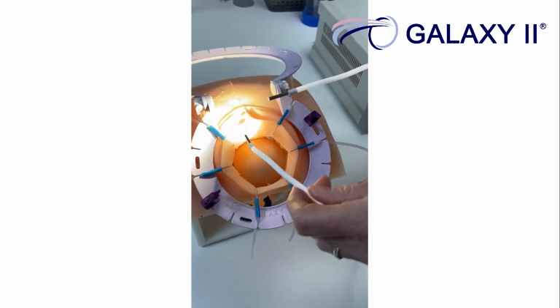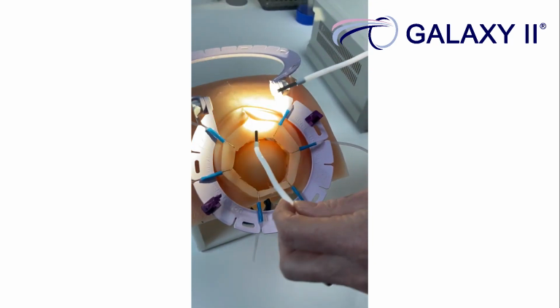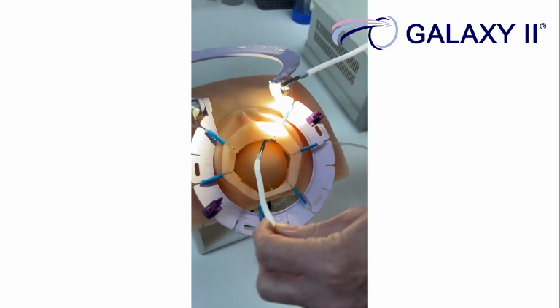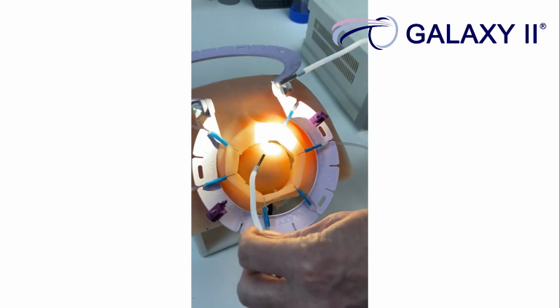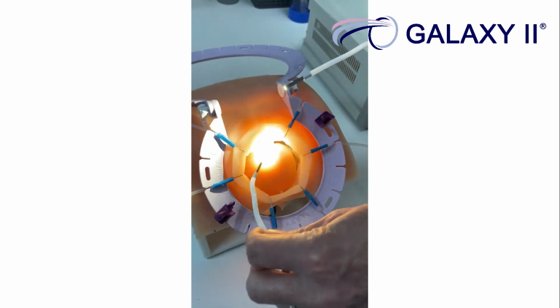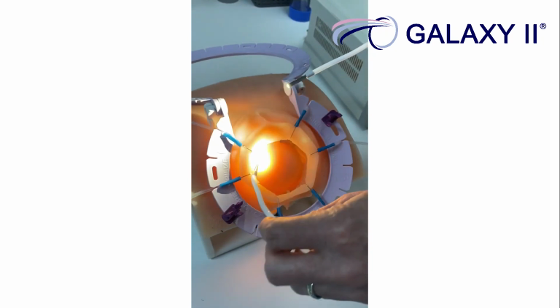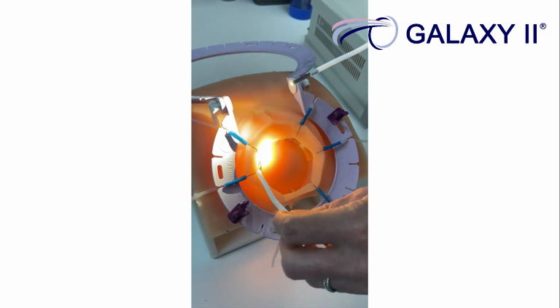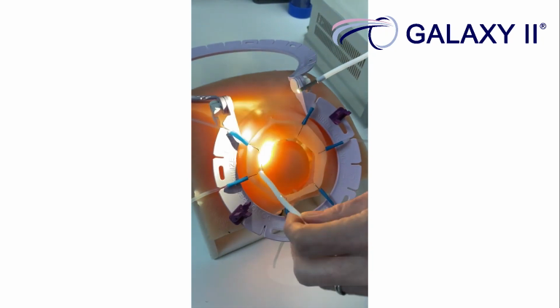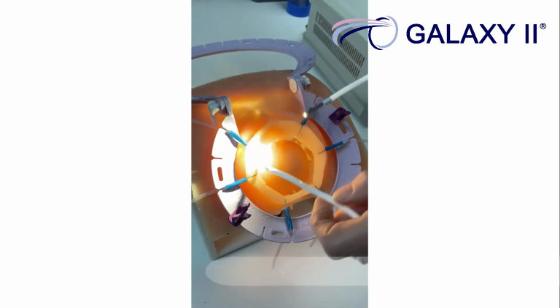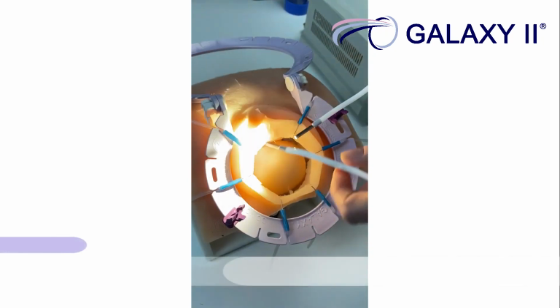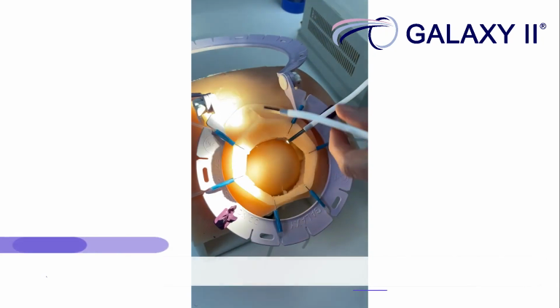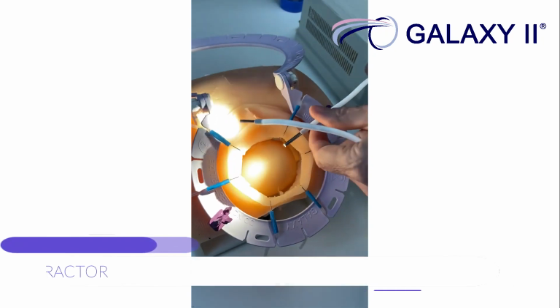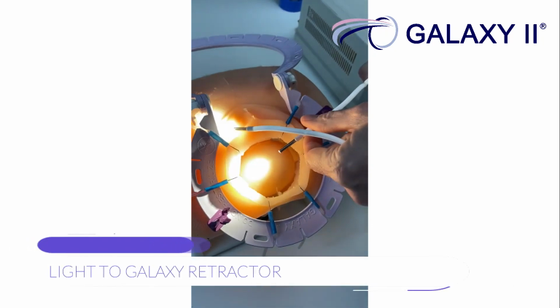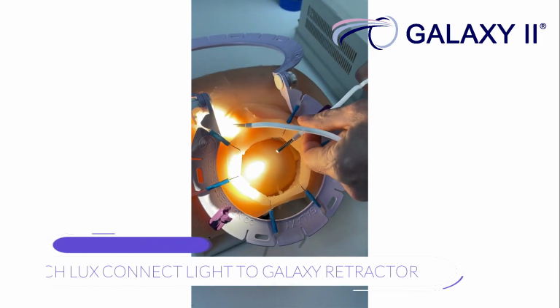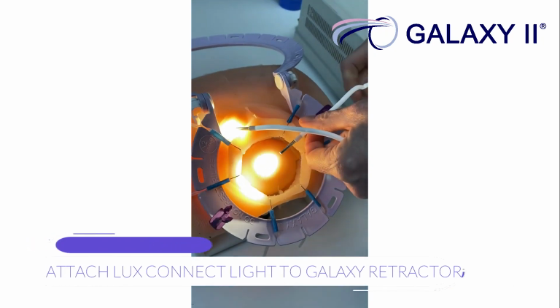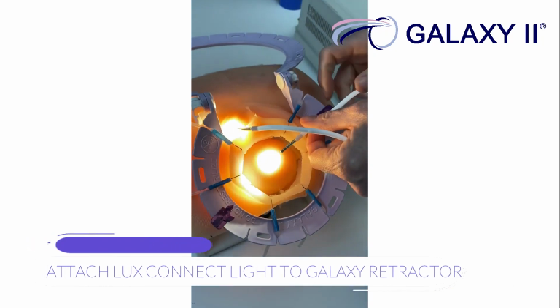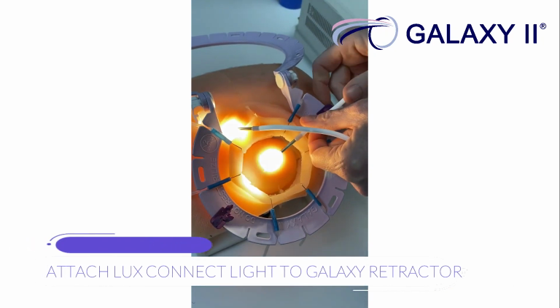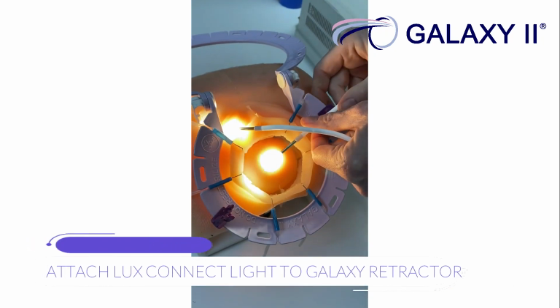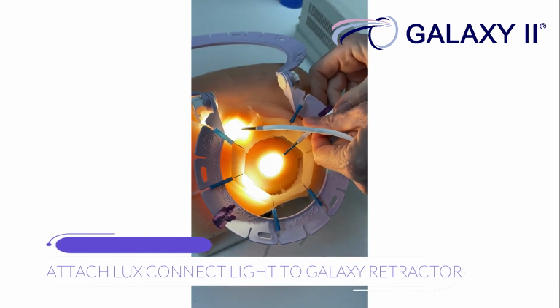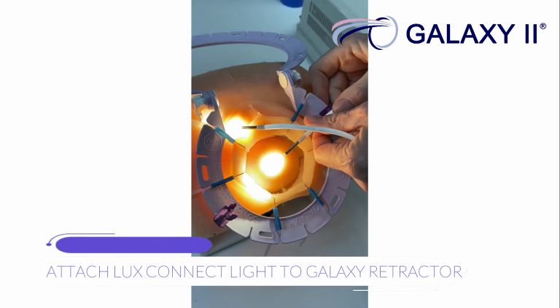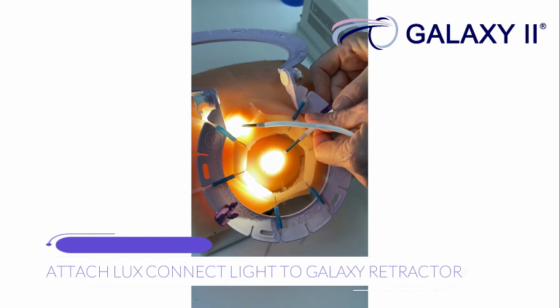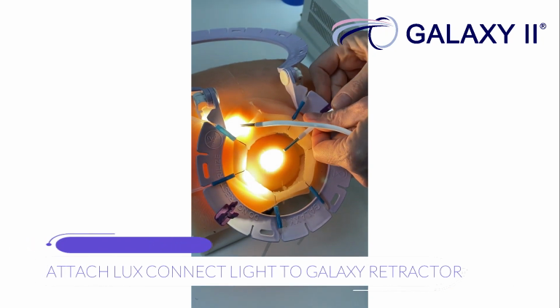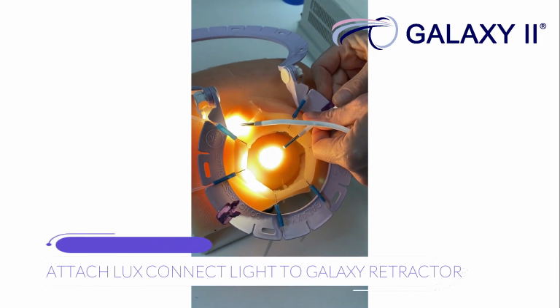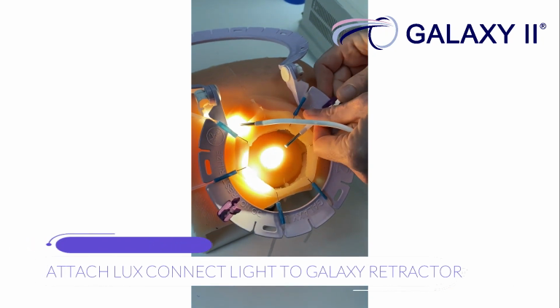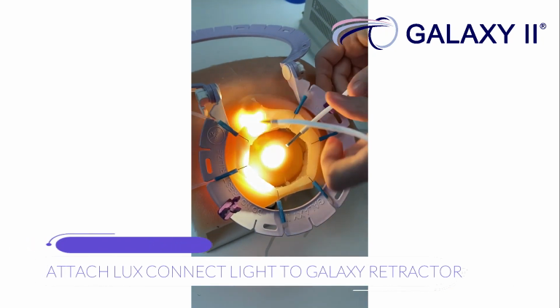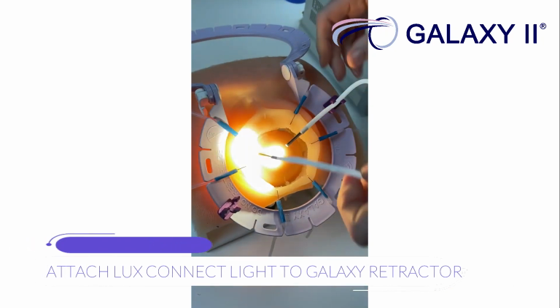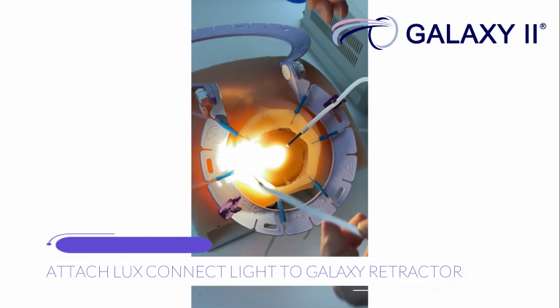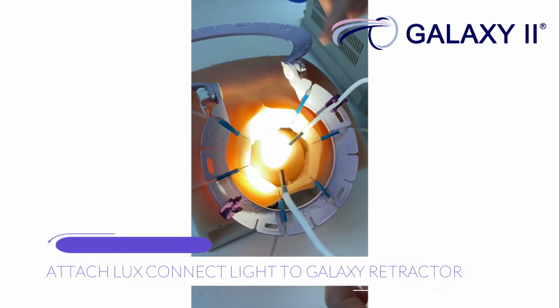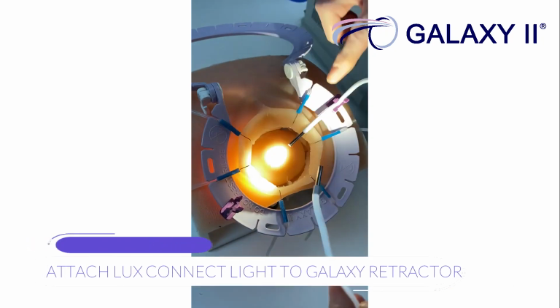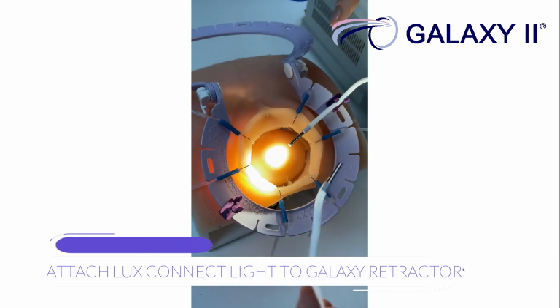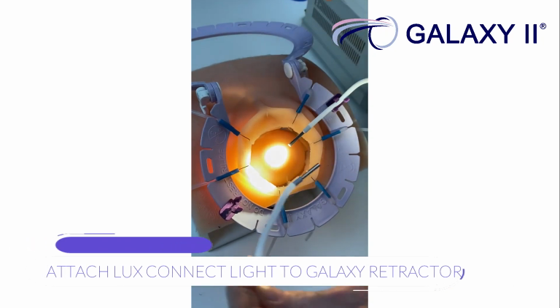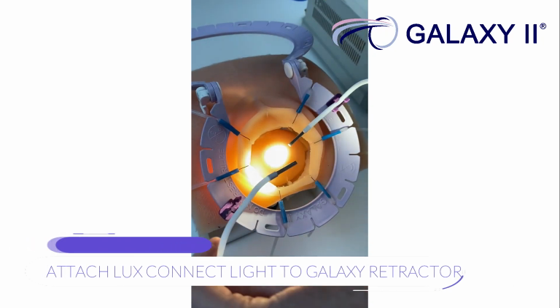Attach the connect light to the galaxy retractor using the light clips.